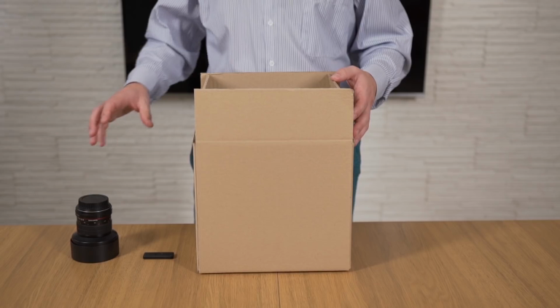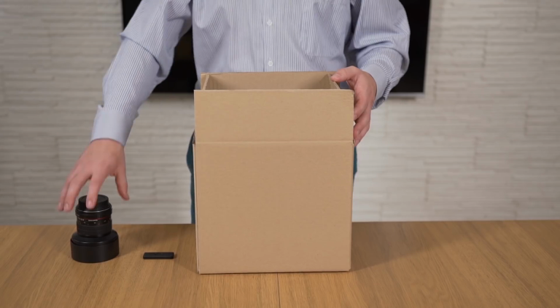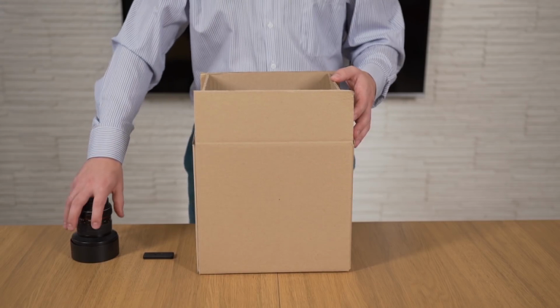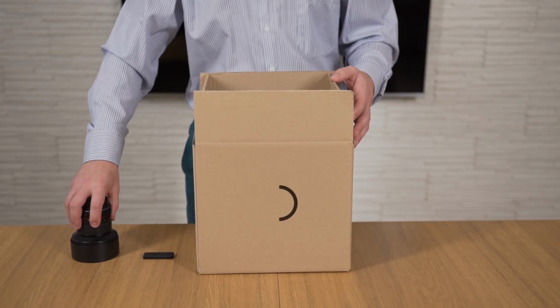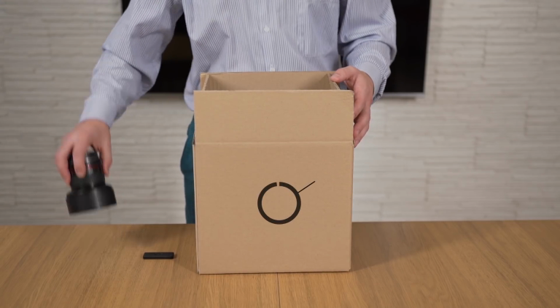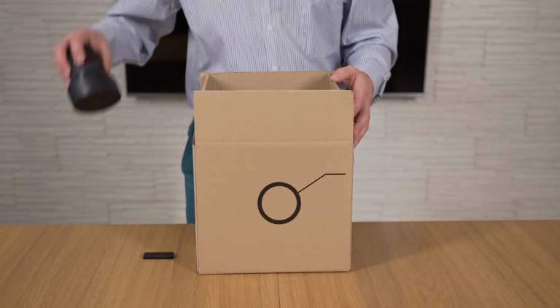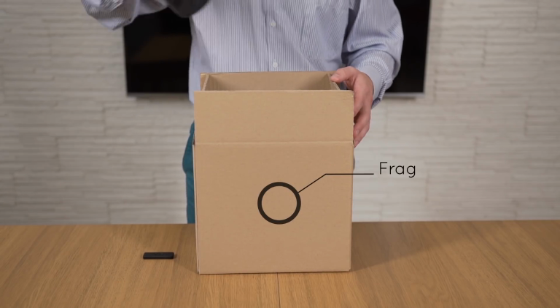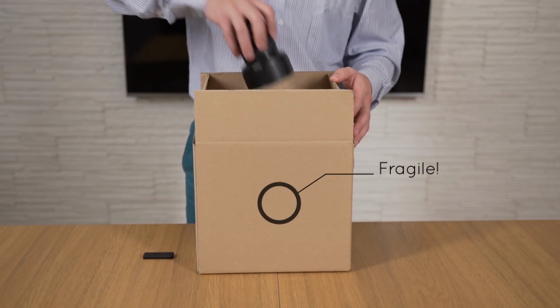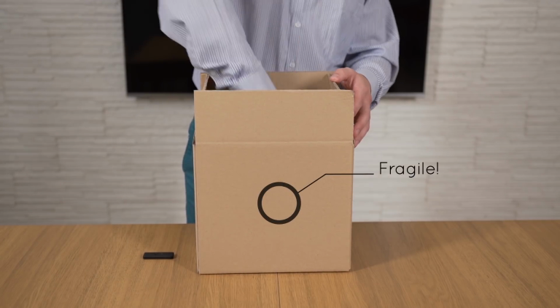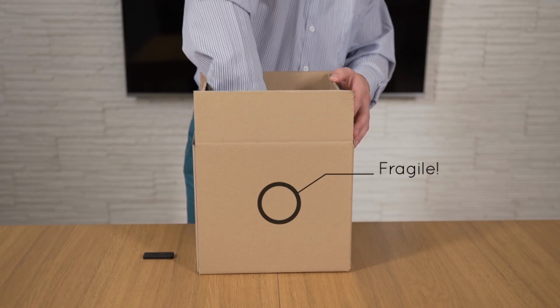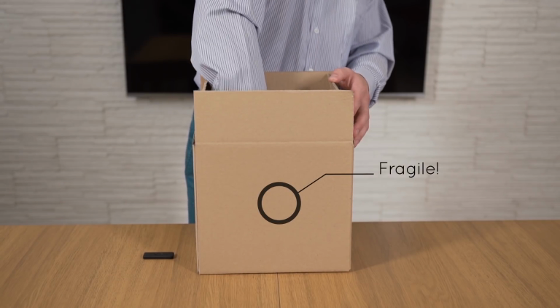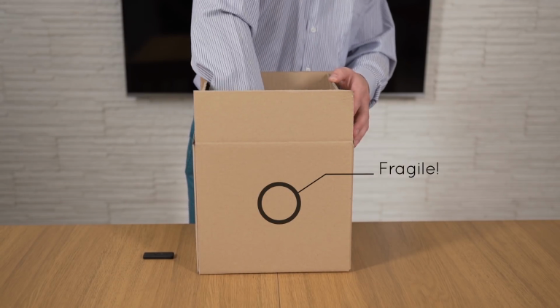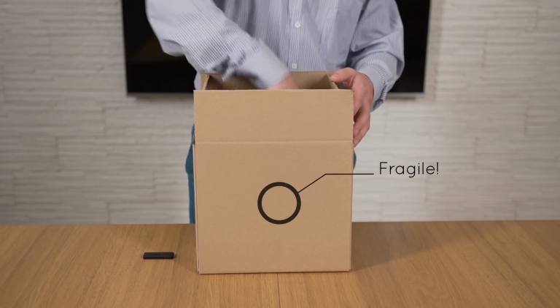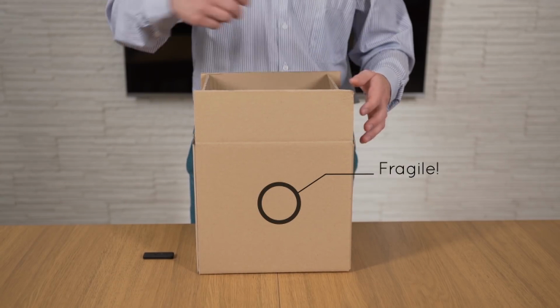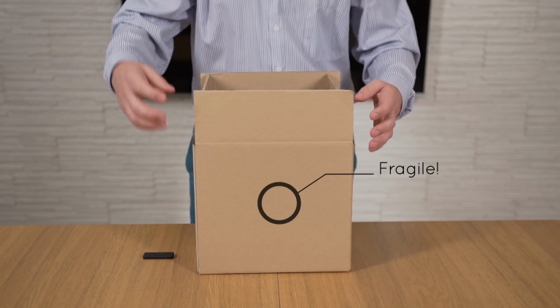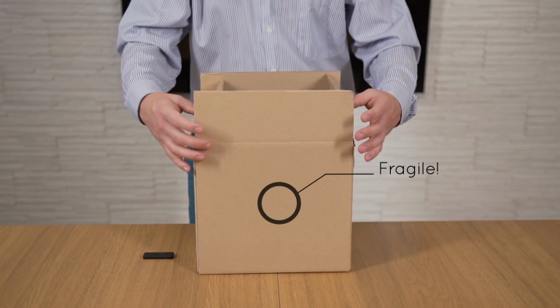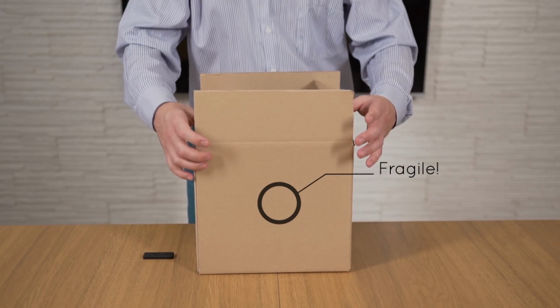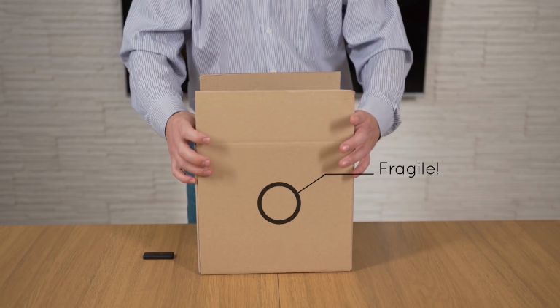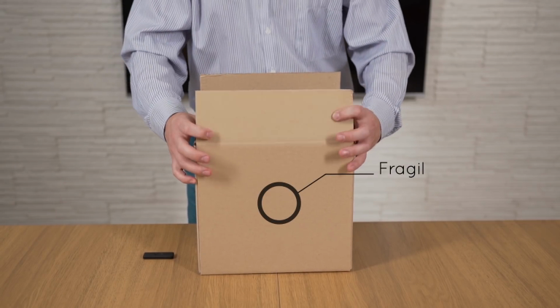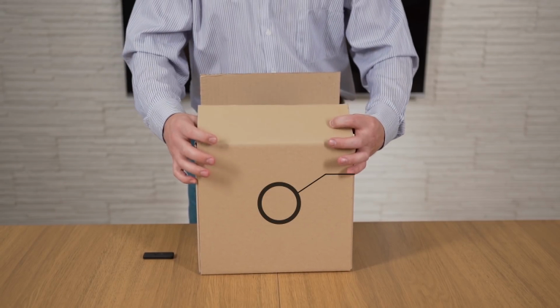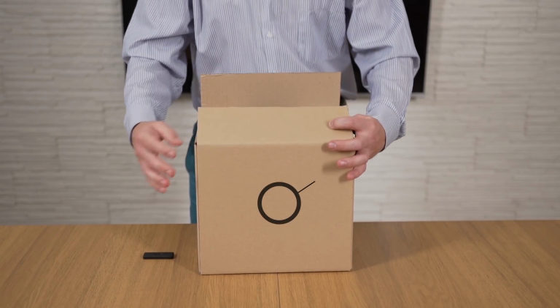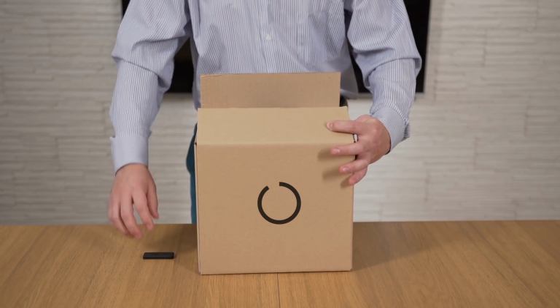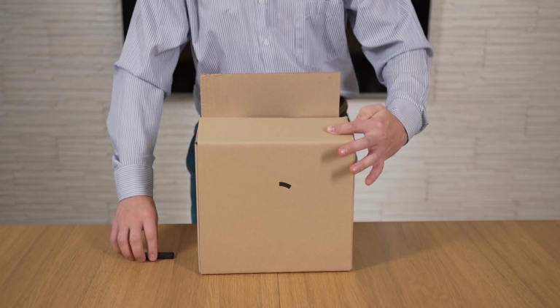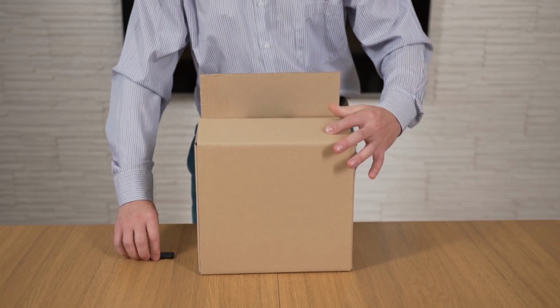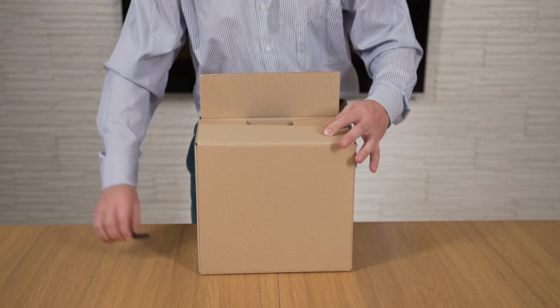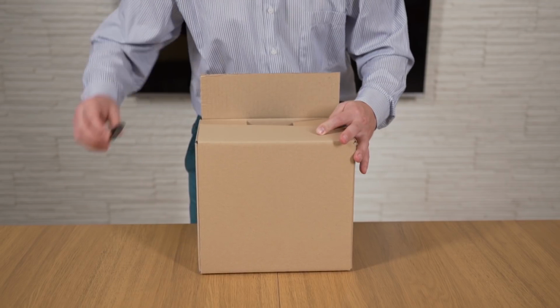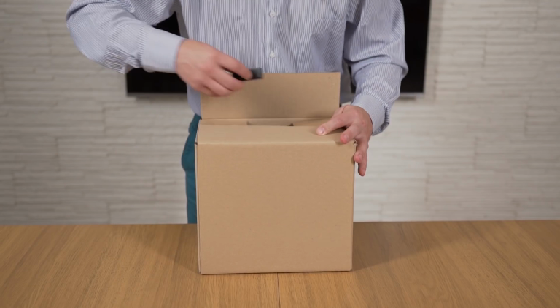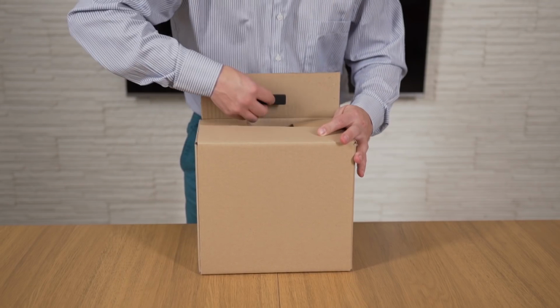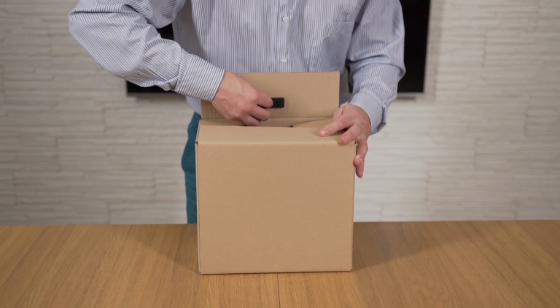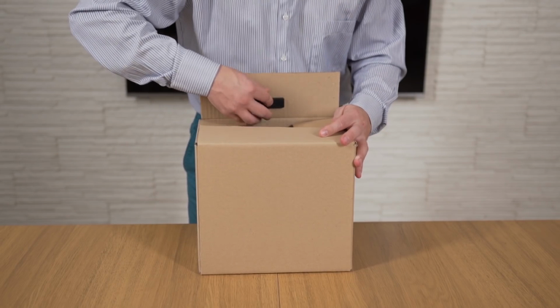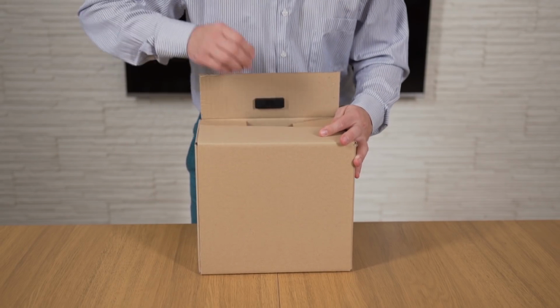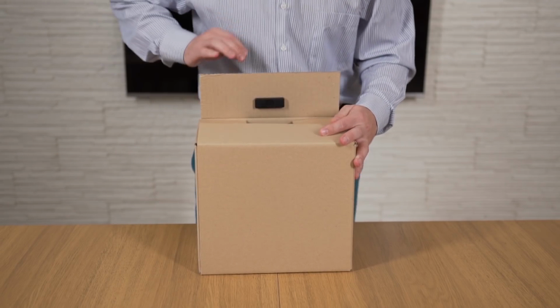Use TouchTag on valuable shipments to watch the package in real-time and be notified of its handling.